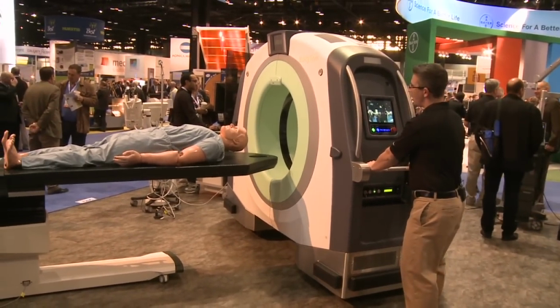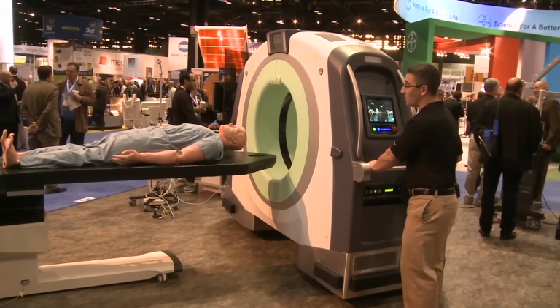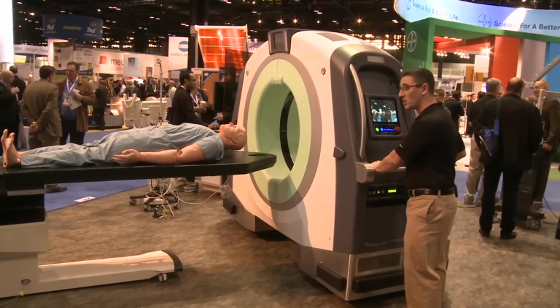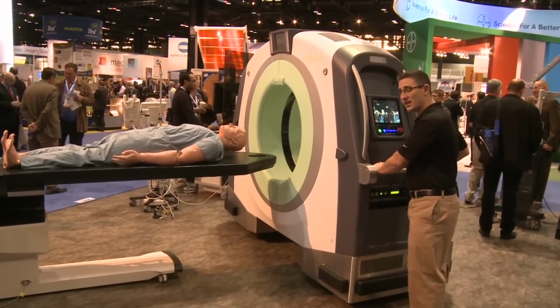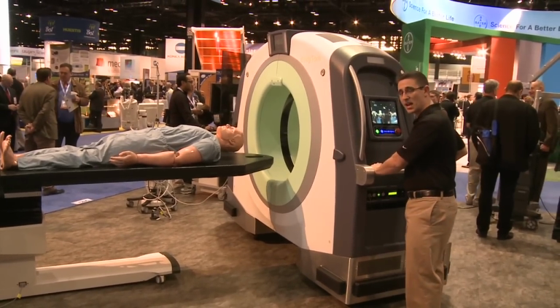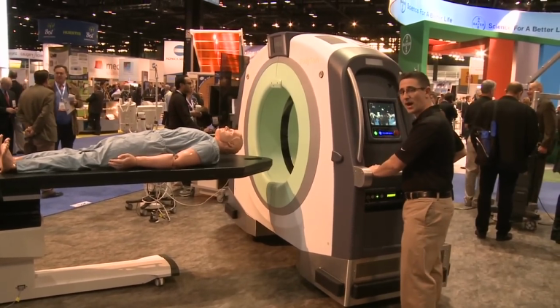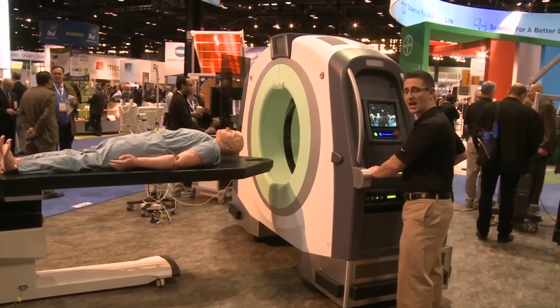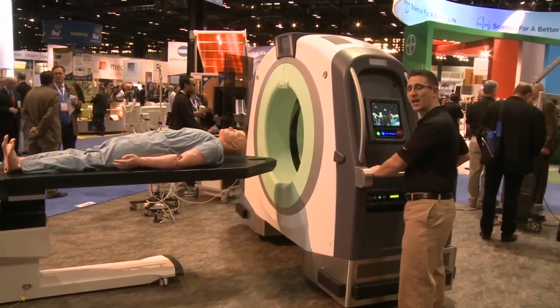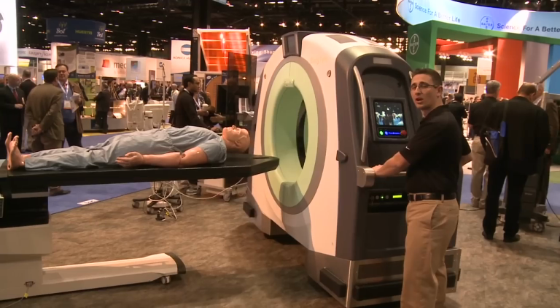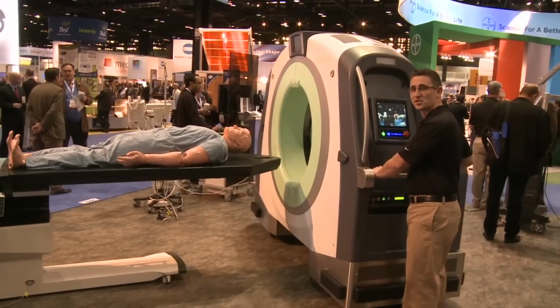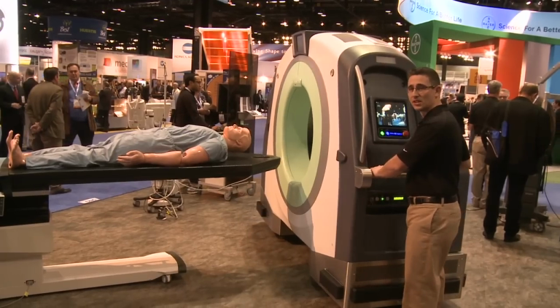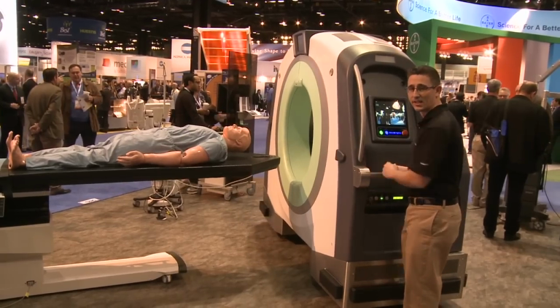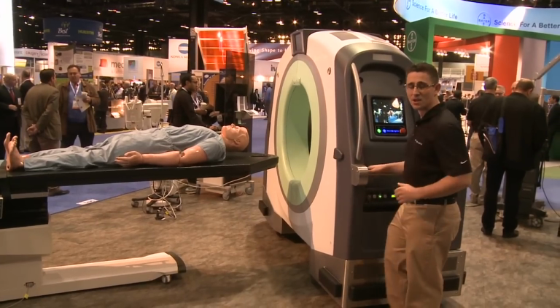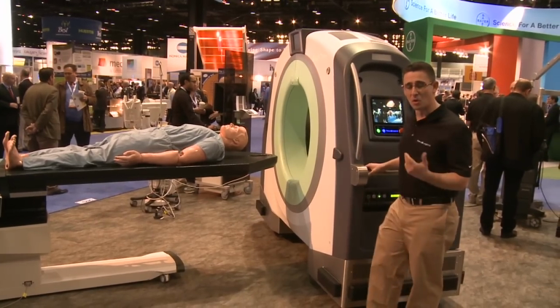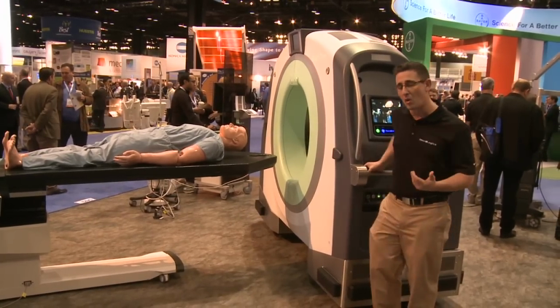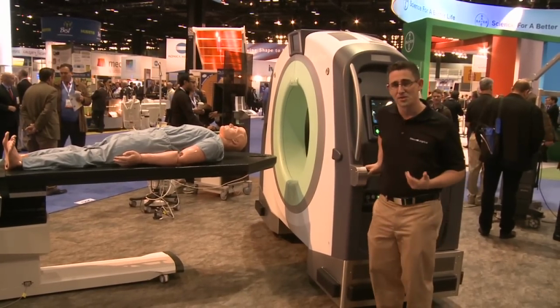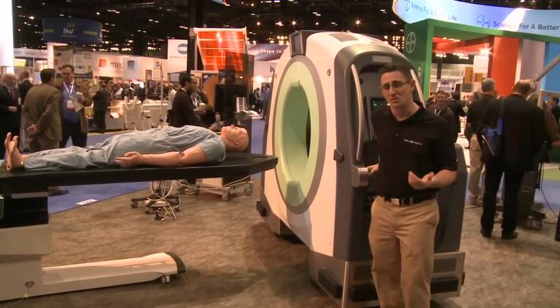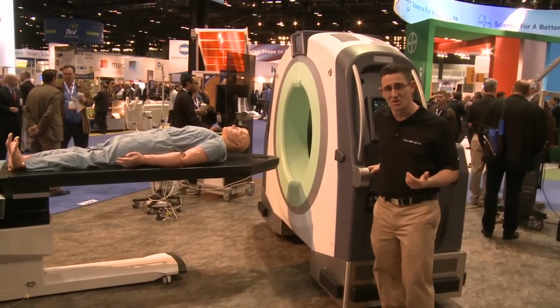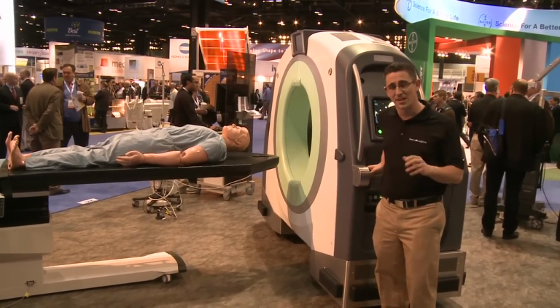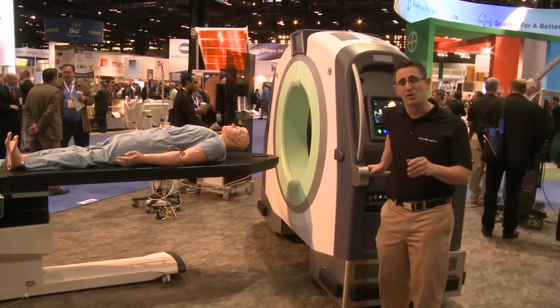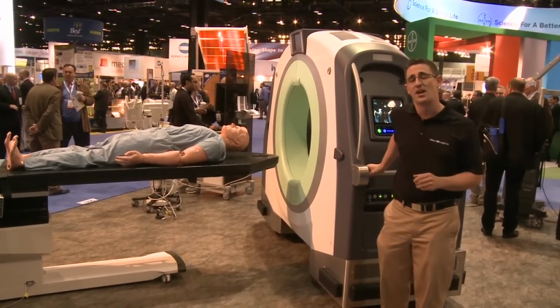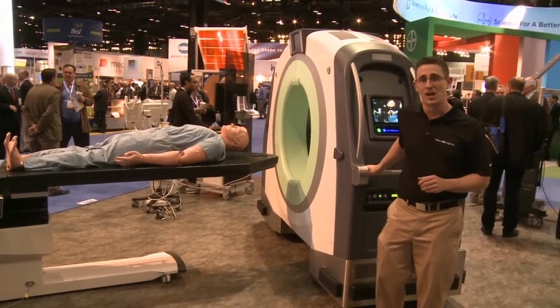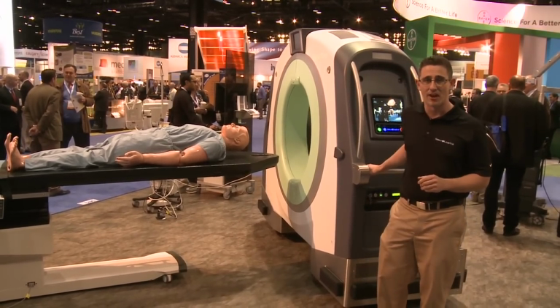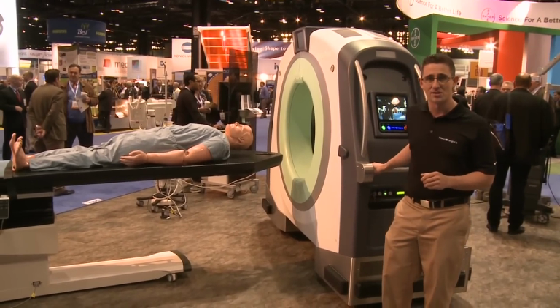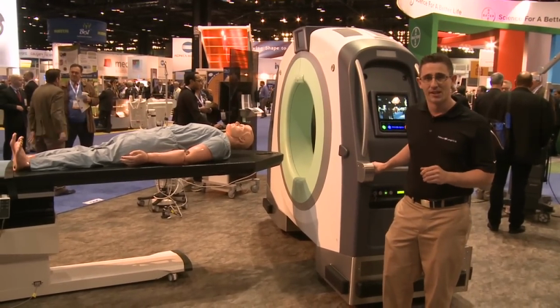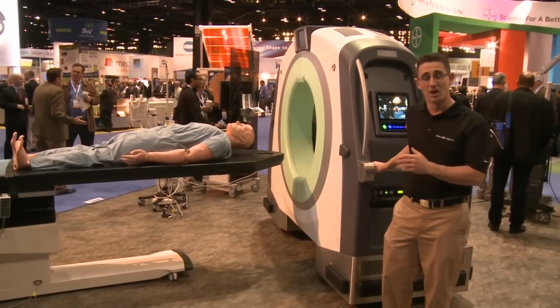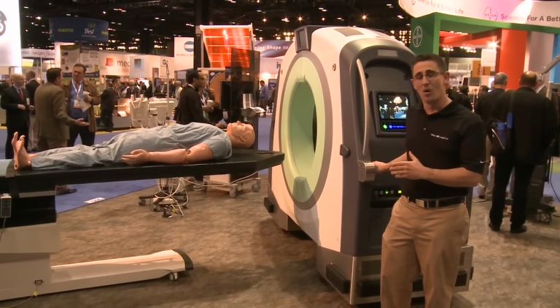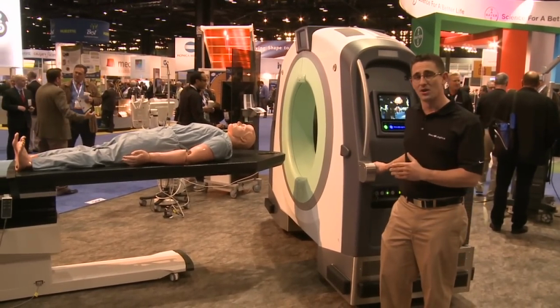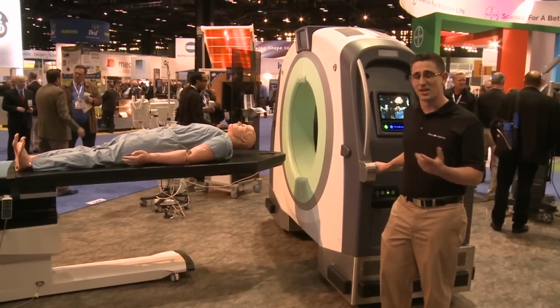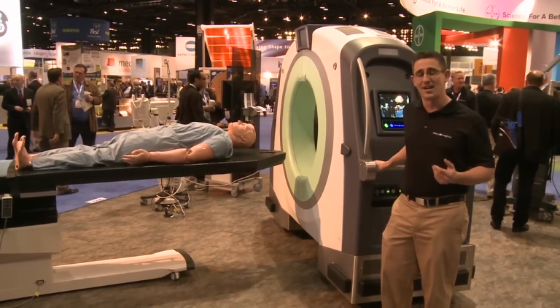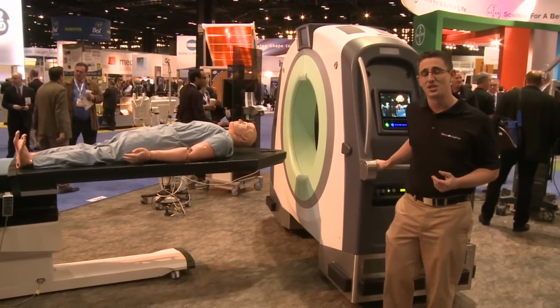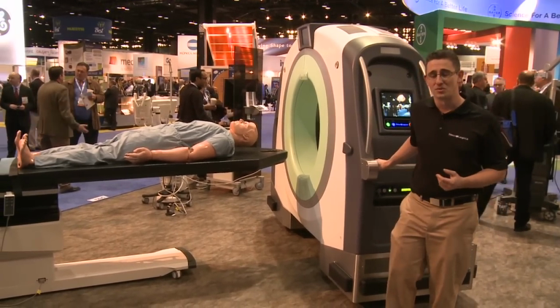From here, we can take BodyTom anywhere in your facility: through hallways, through doors, and even in patient elevators, into ORs and ICUs.